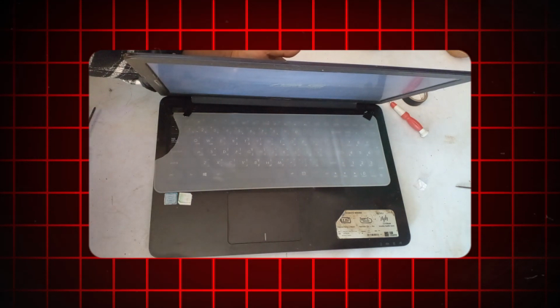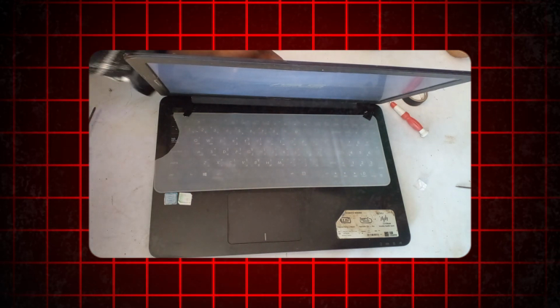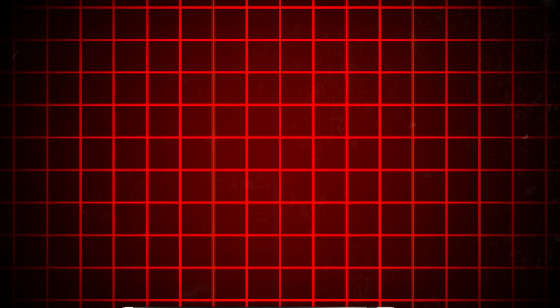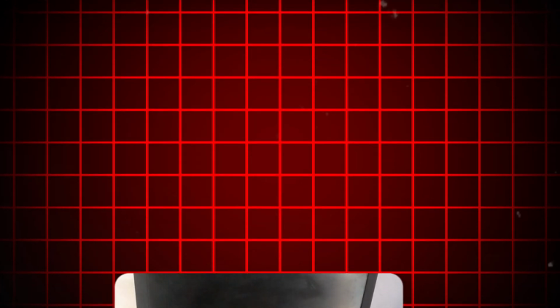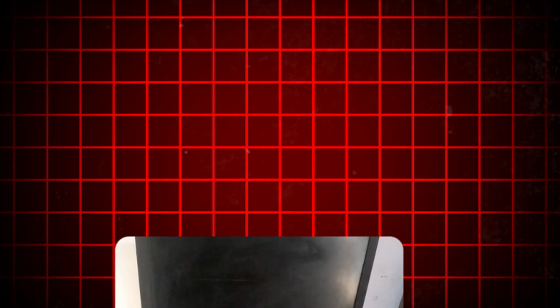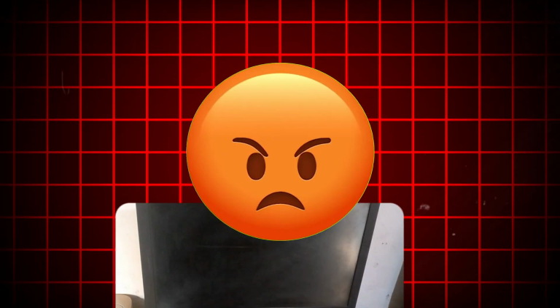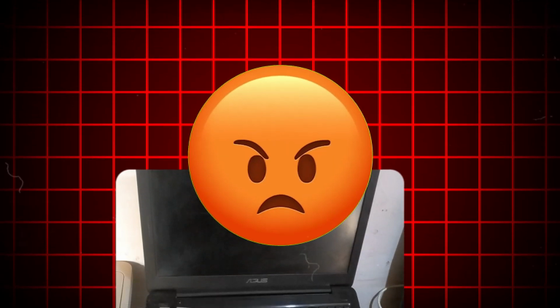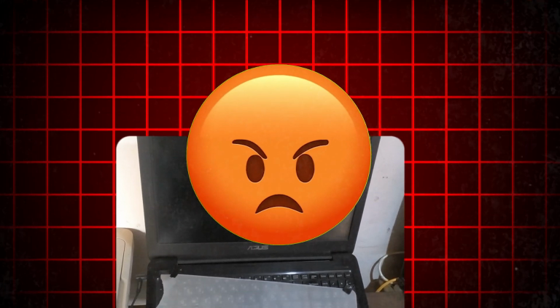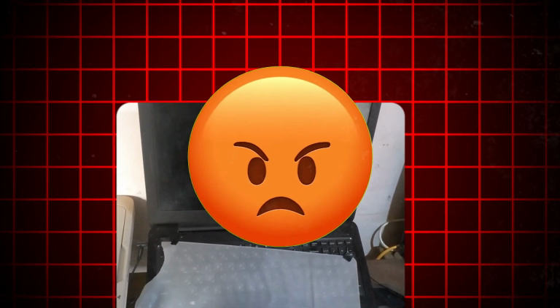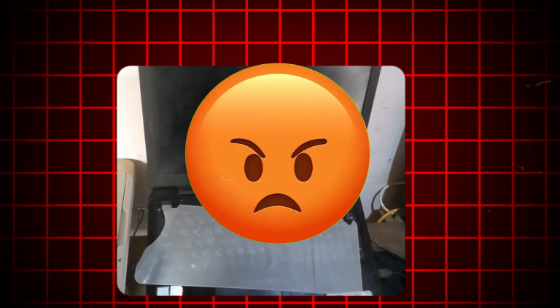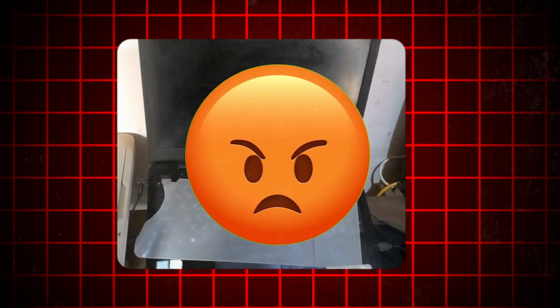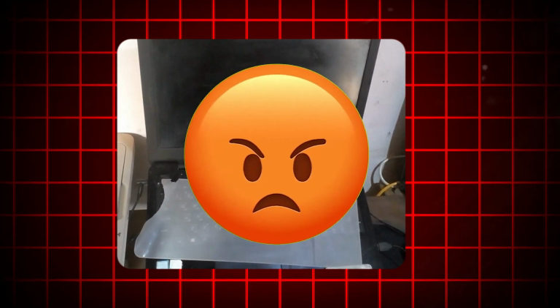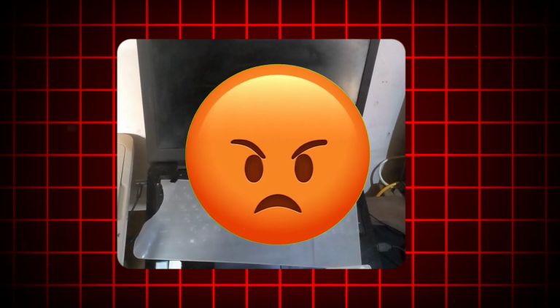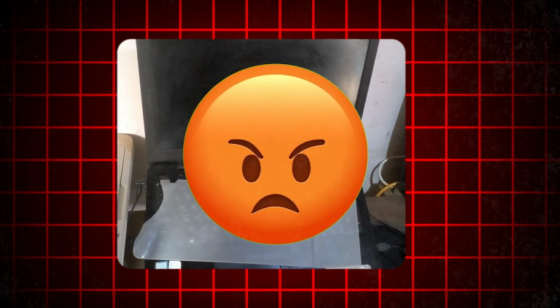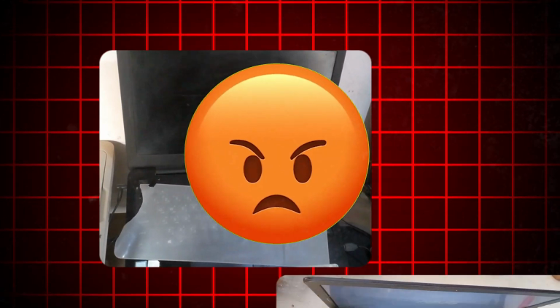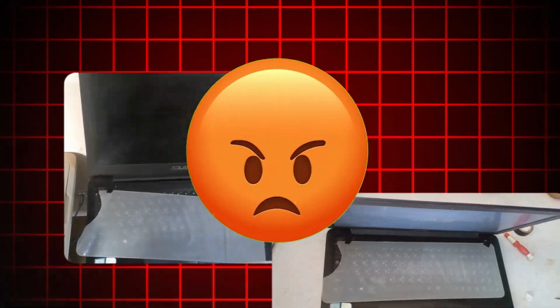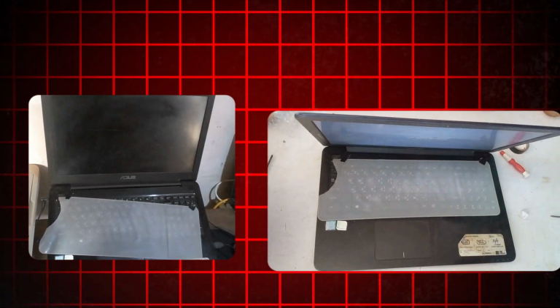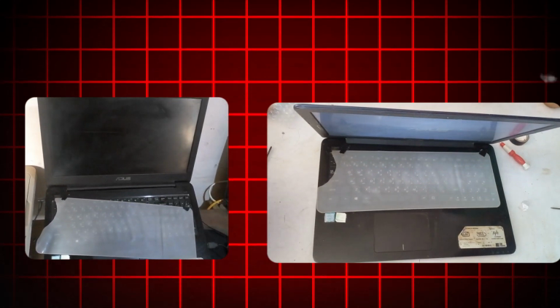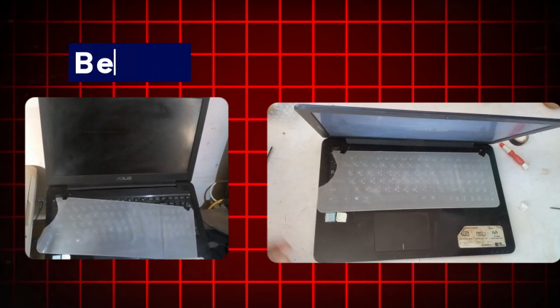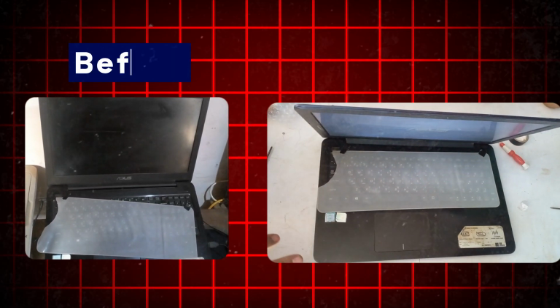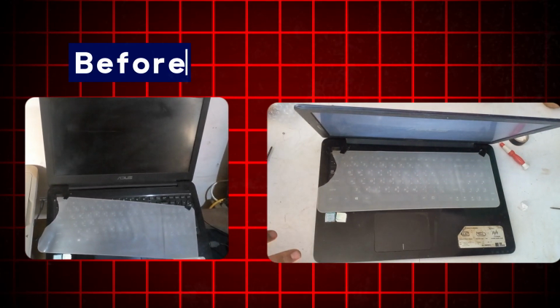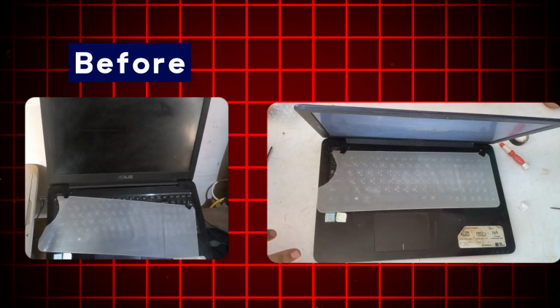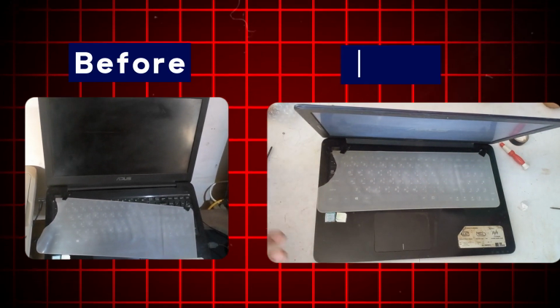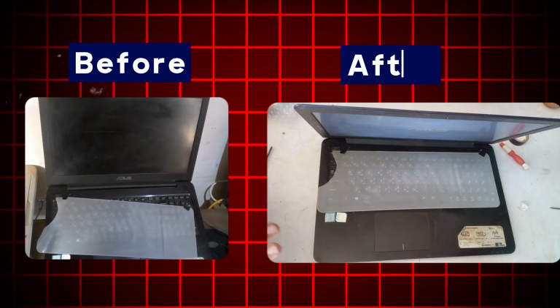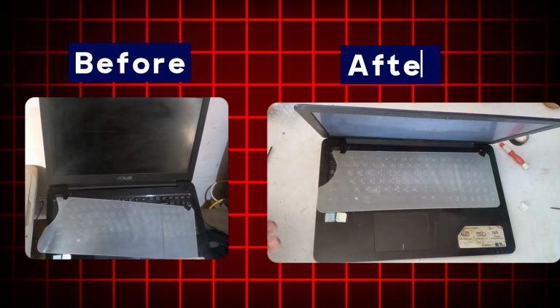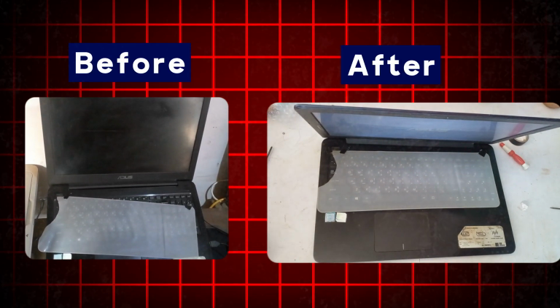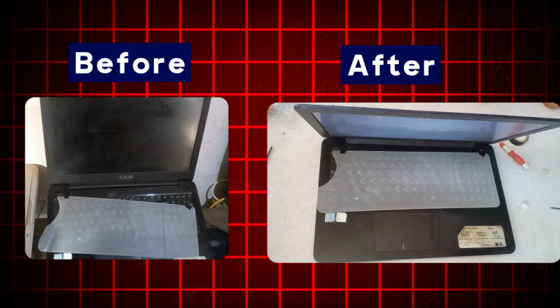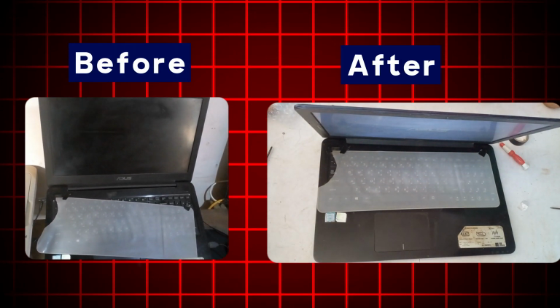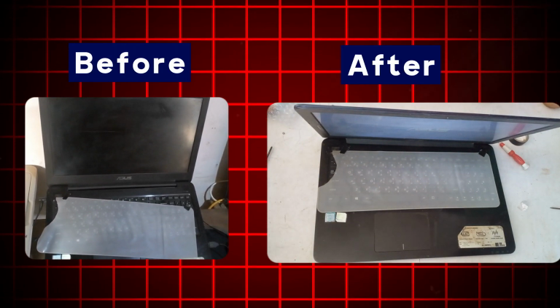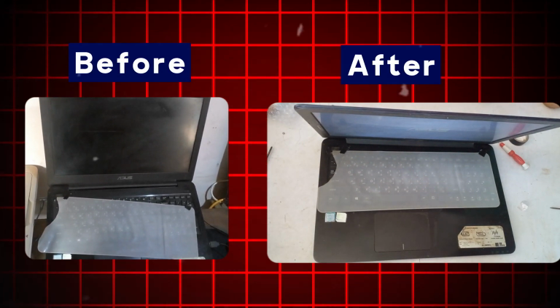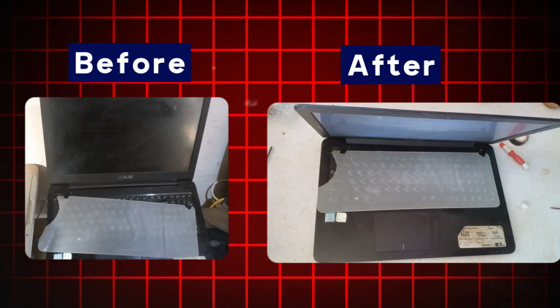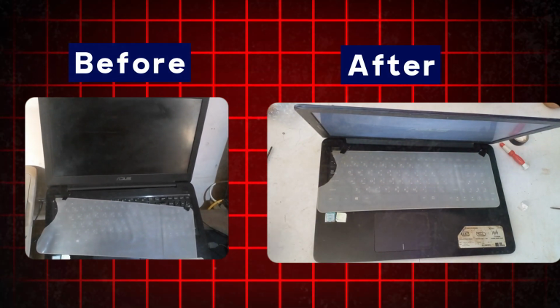By following these steps, you can fix the laptop grinding noise from your laptop.